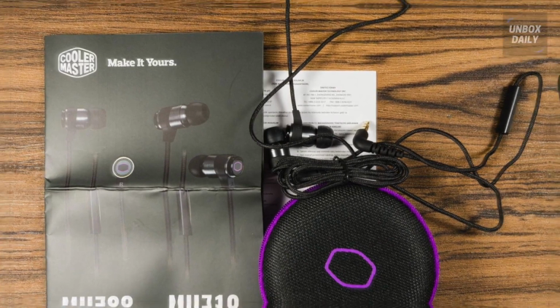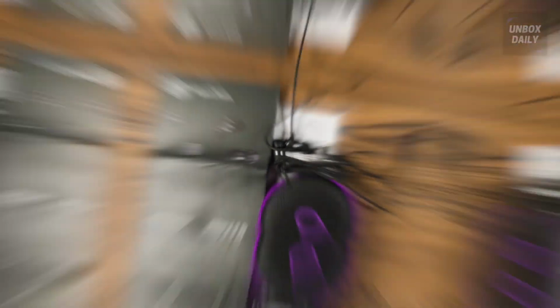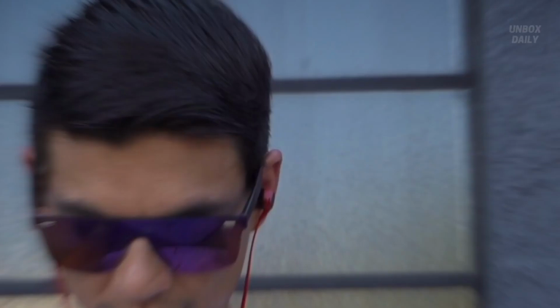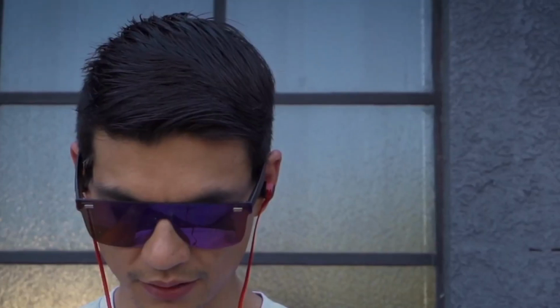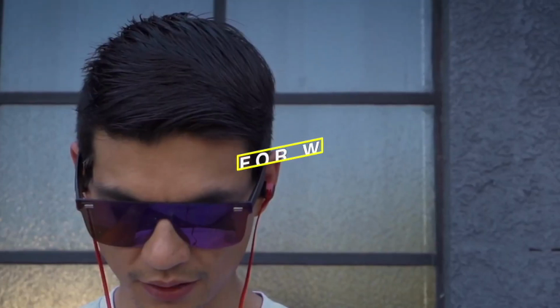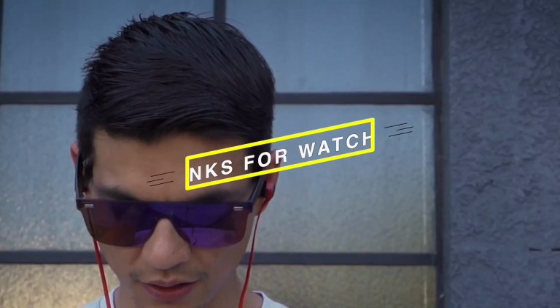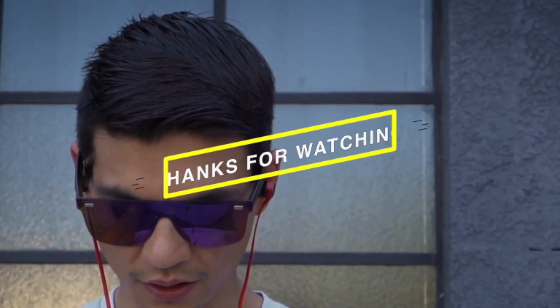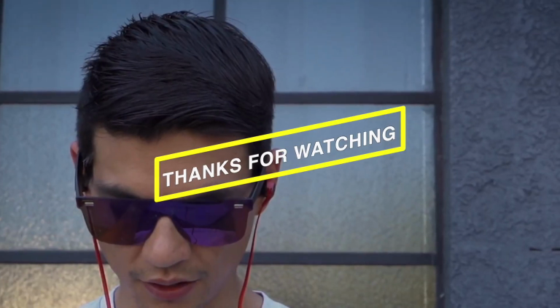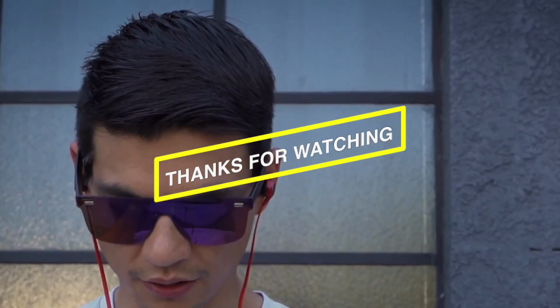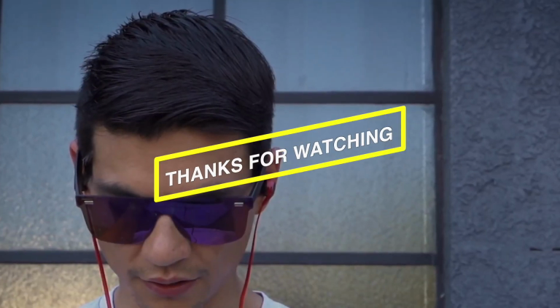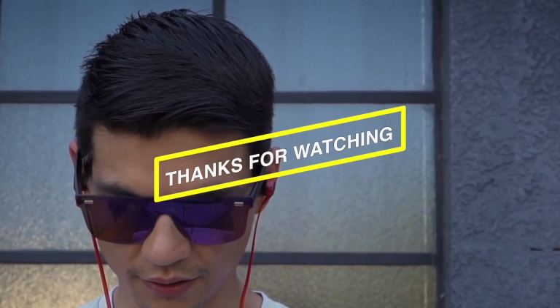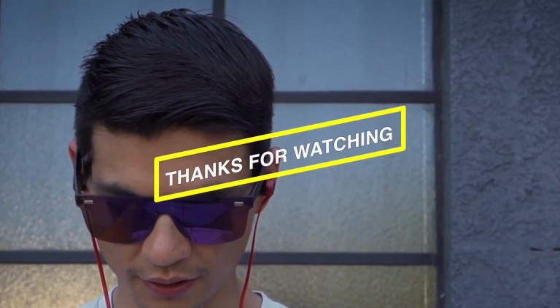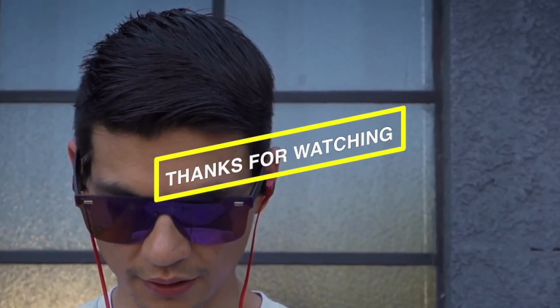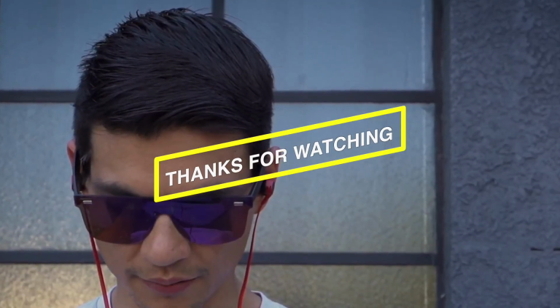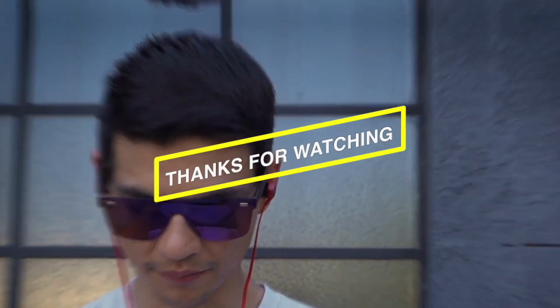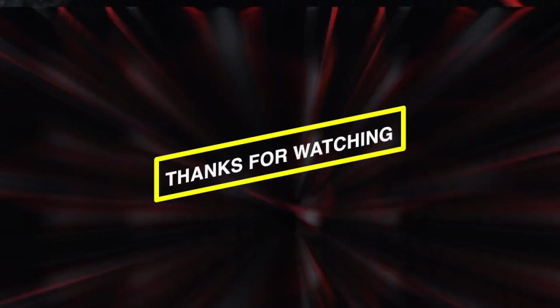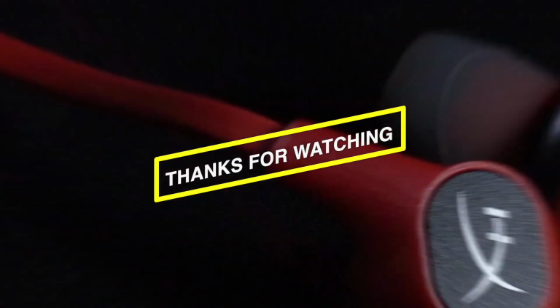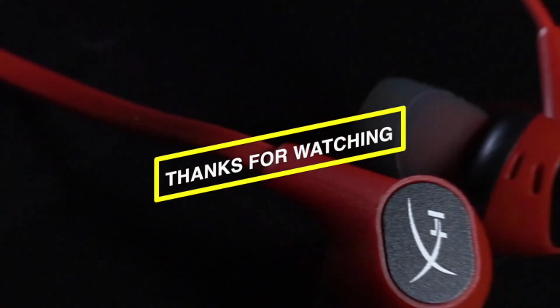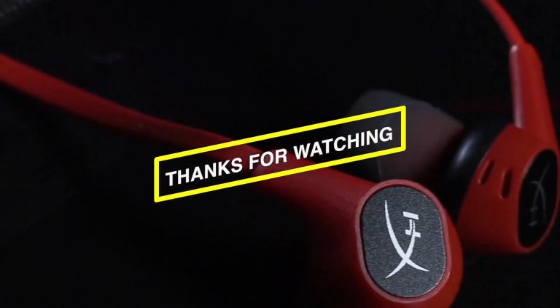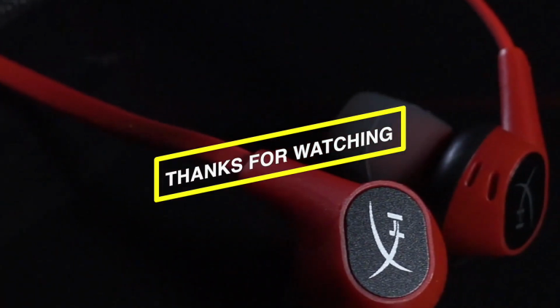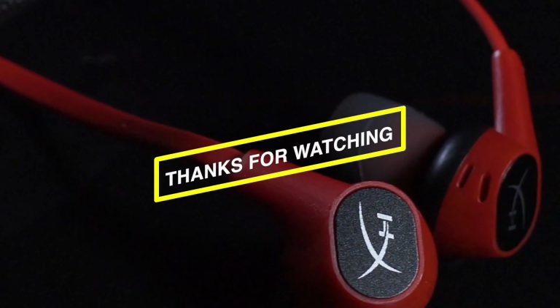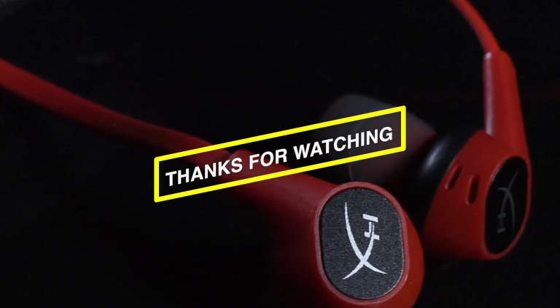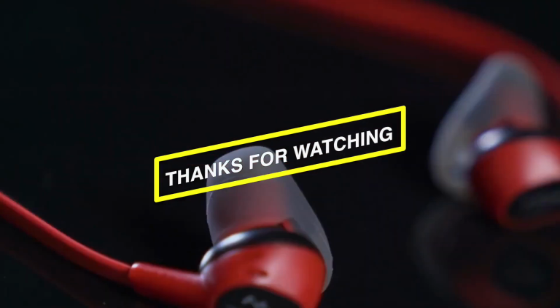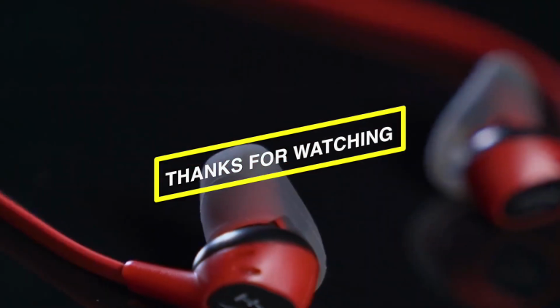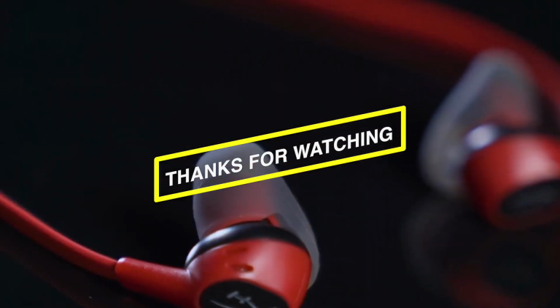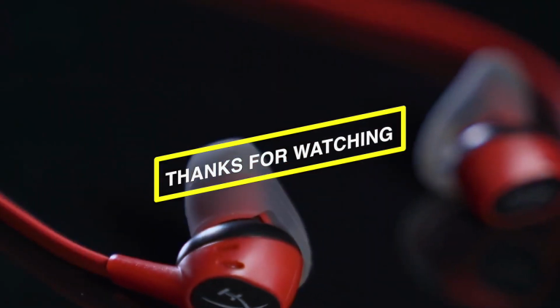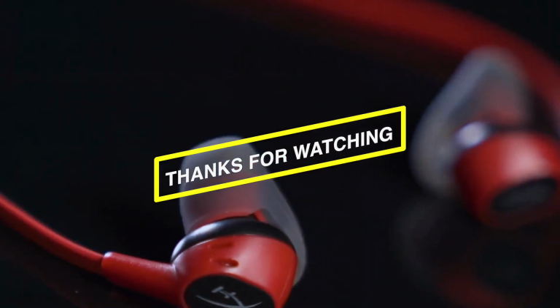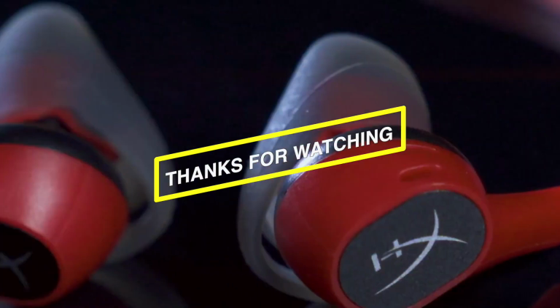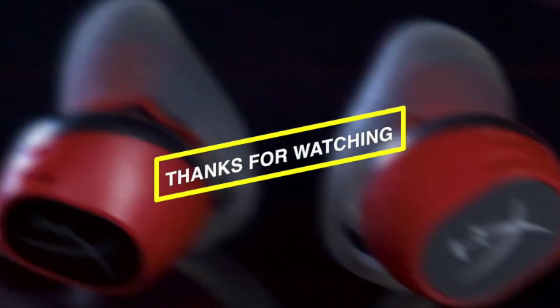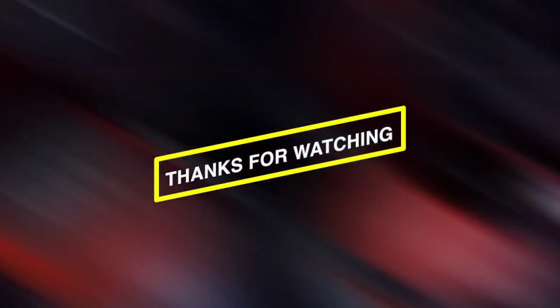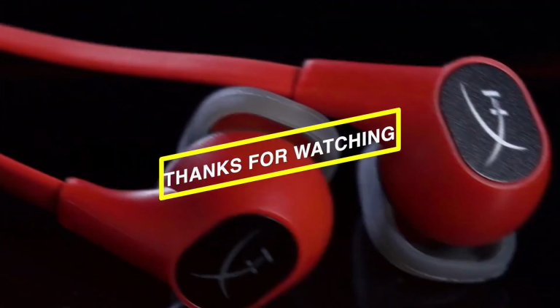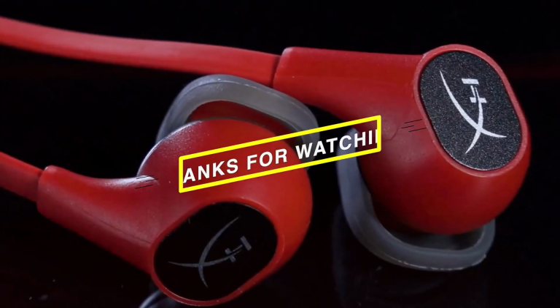Remember to hit that subscribe button and turn on the notifications for more exciting videos from our channel. Bye for now!